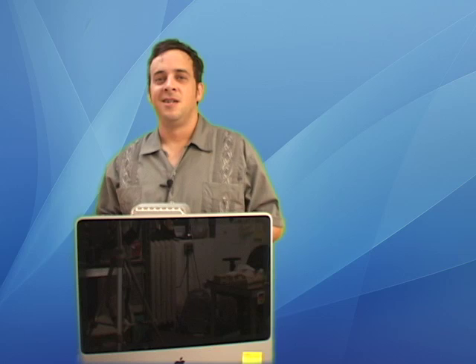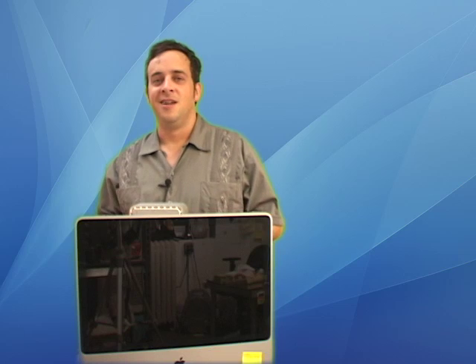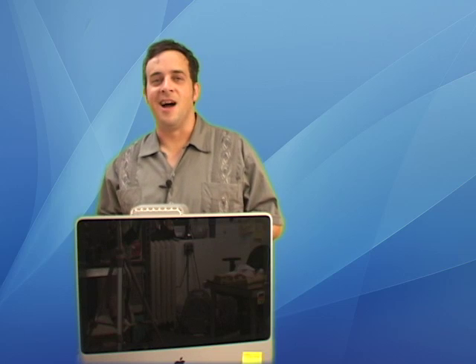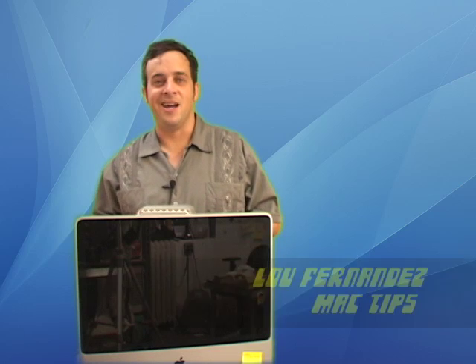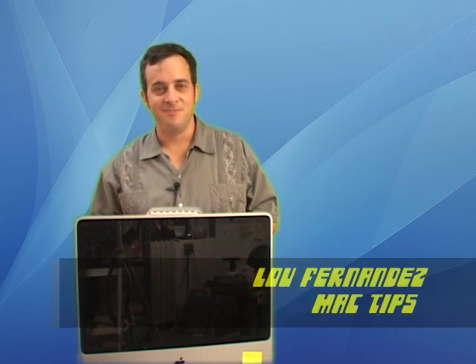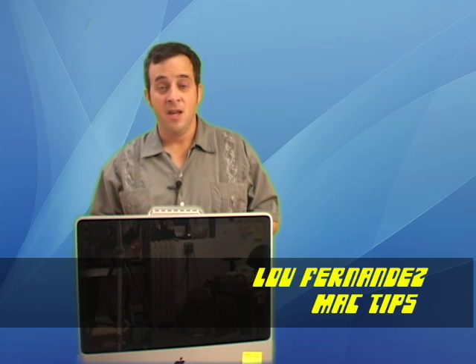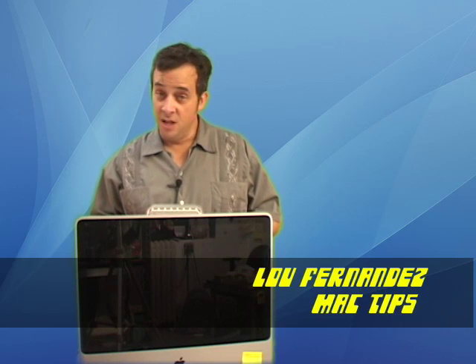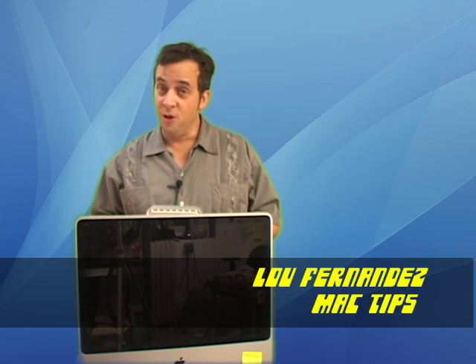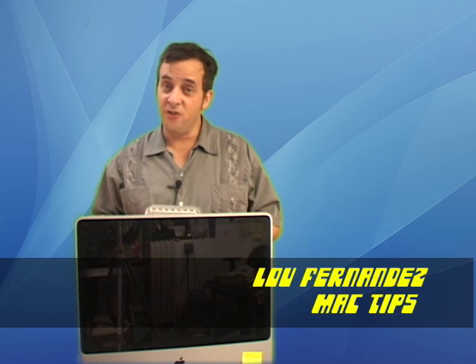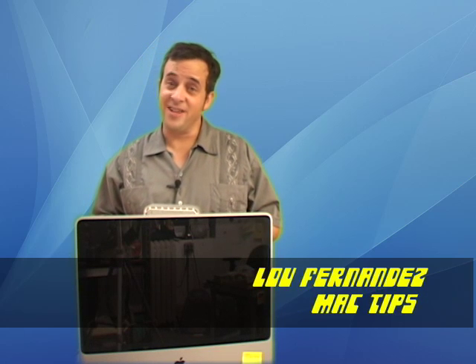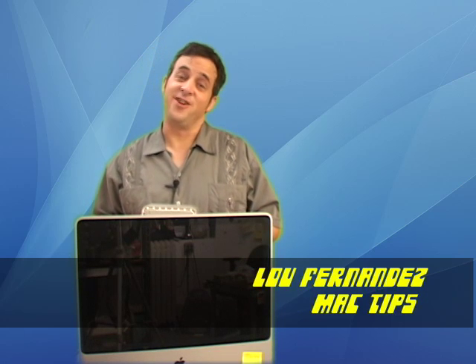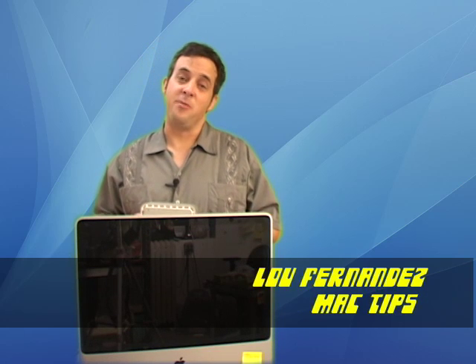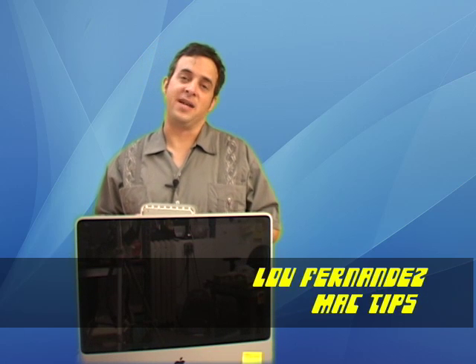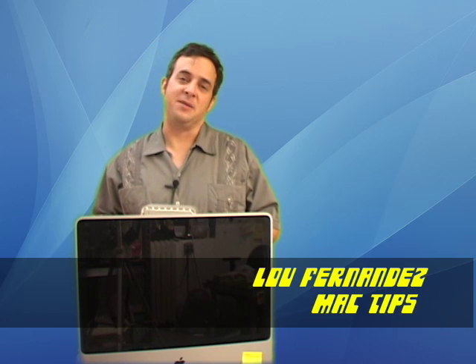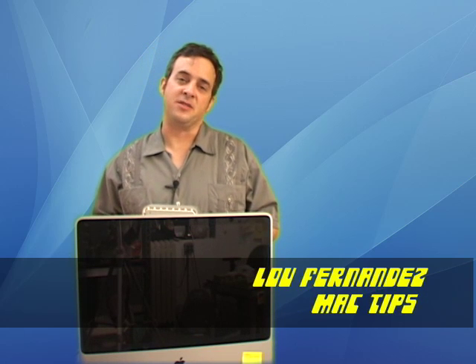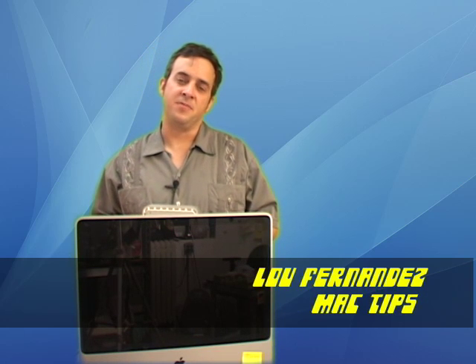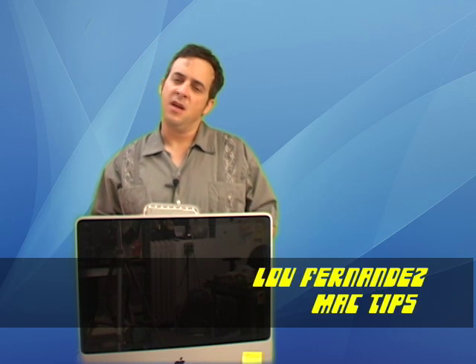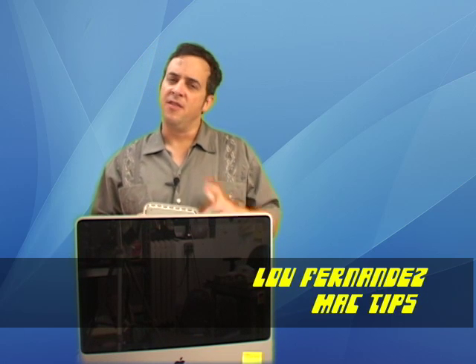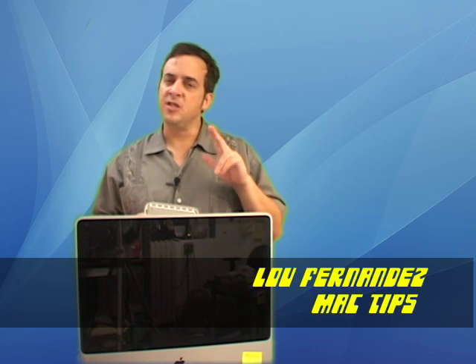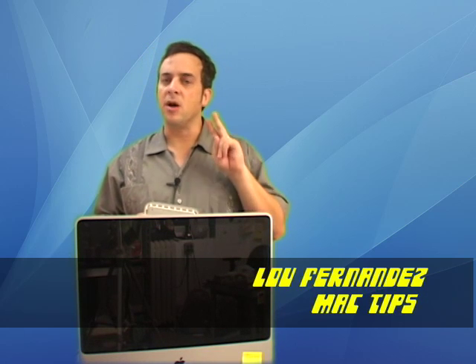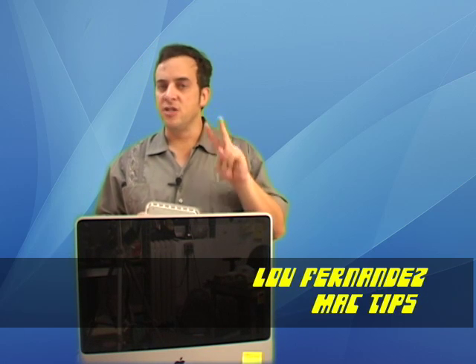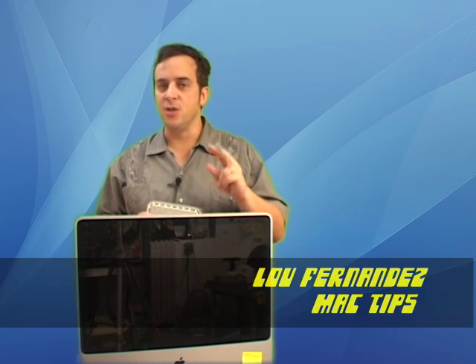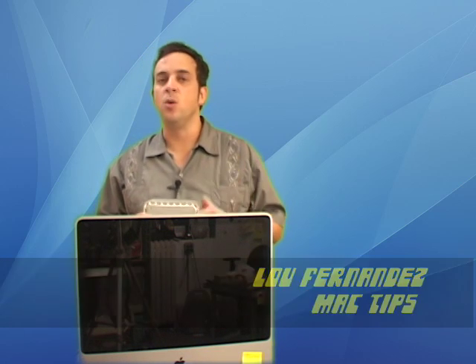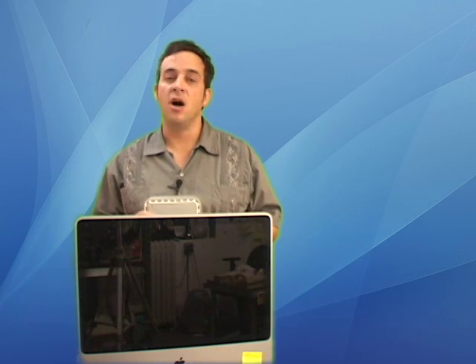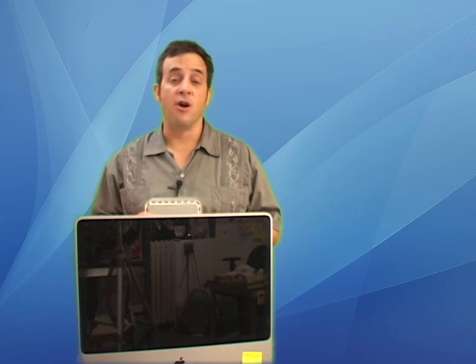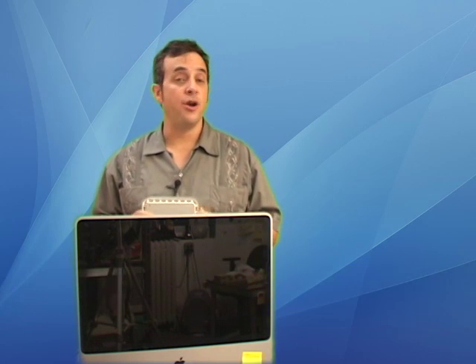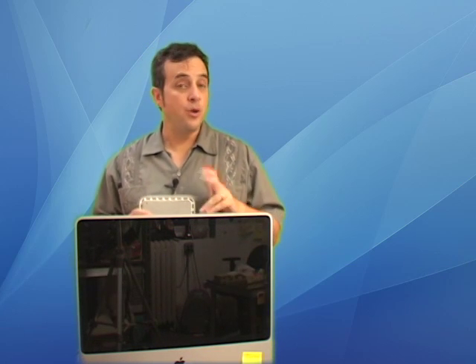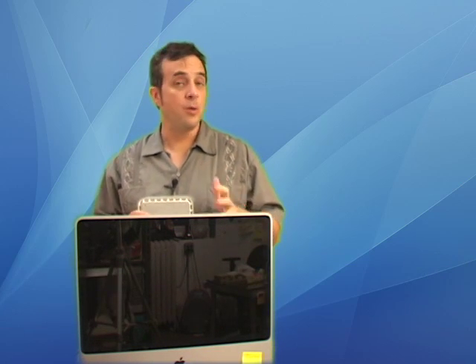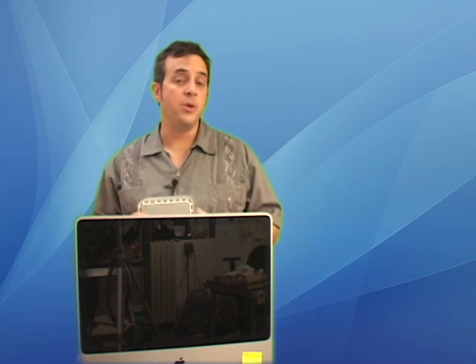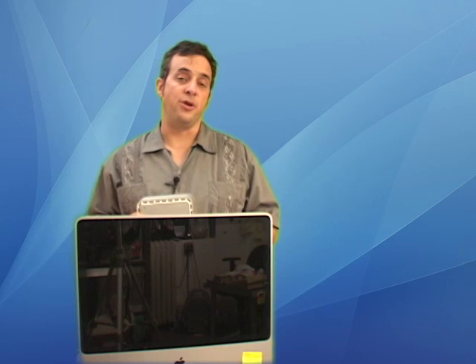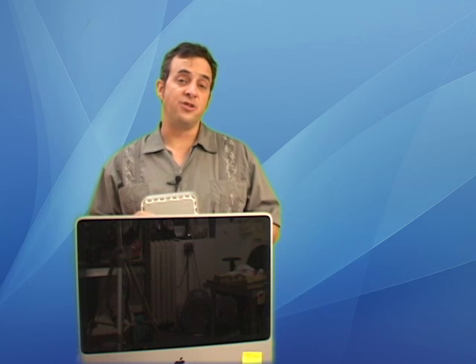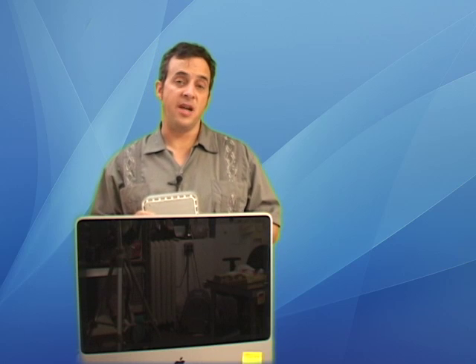Hi, Lou Fernandez here for Mac Tips. This is part two of our new computer user tip.